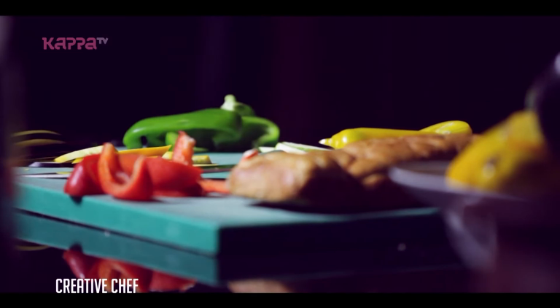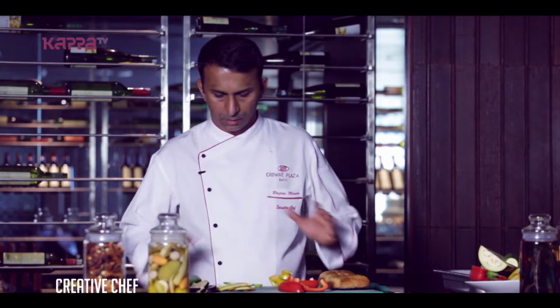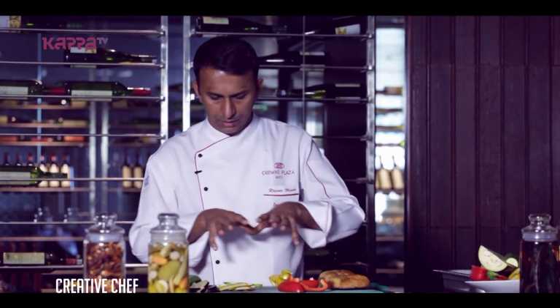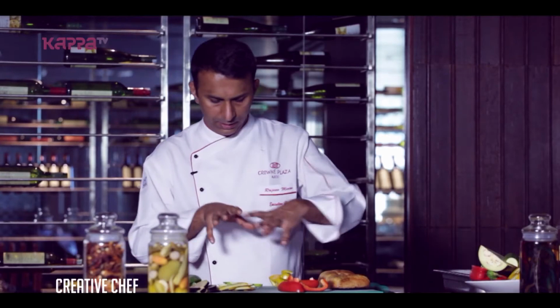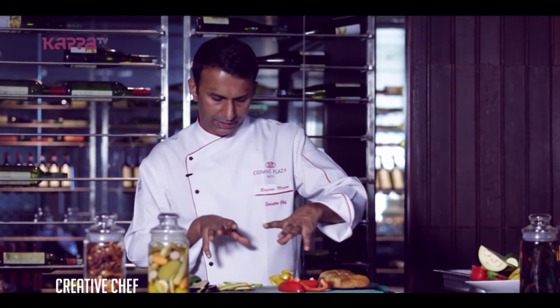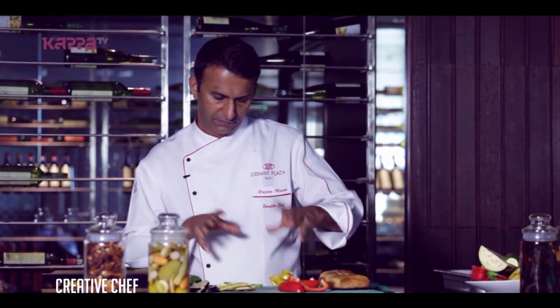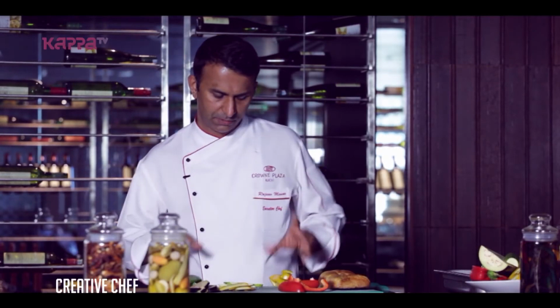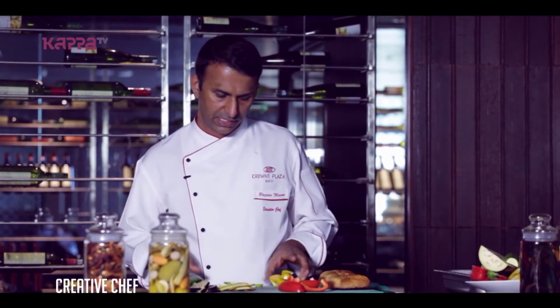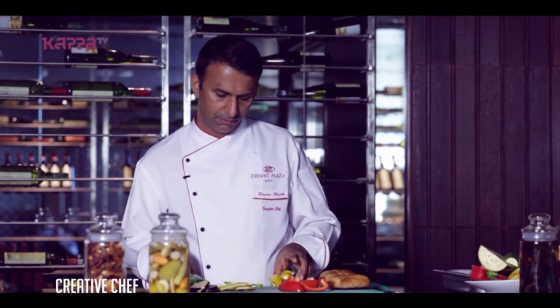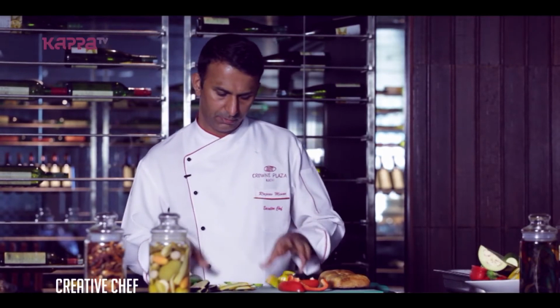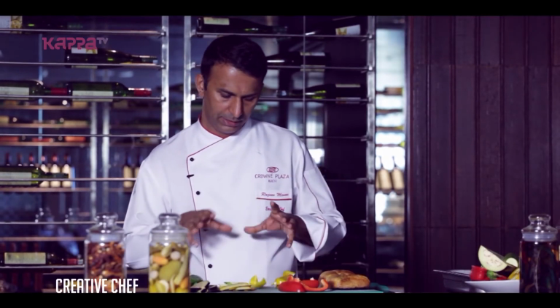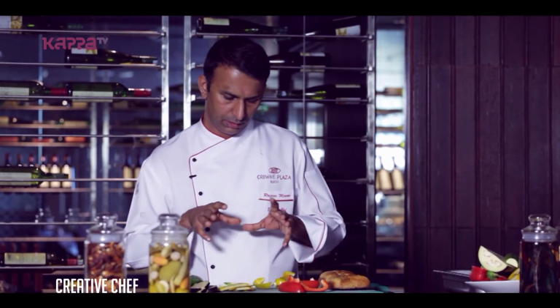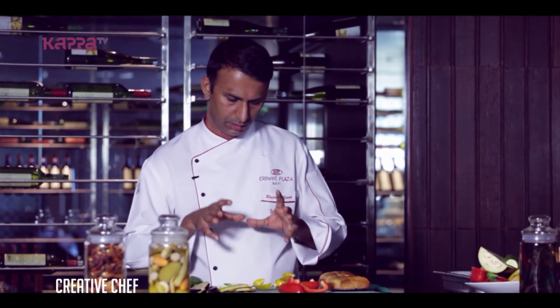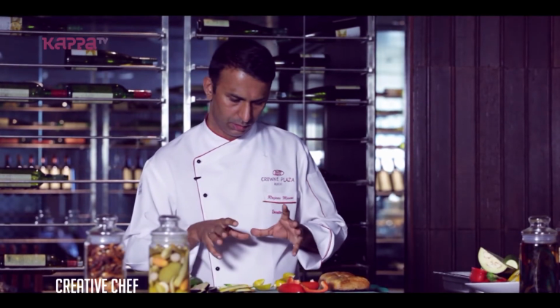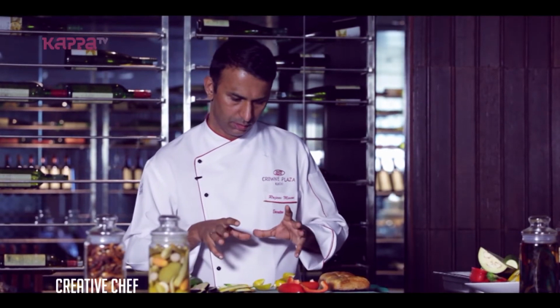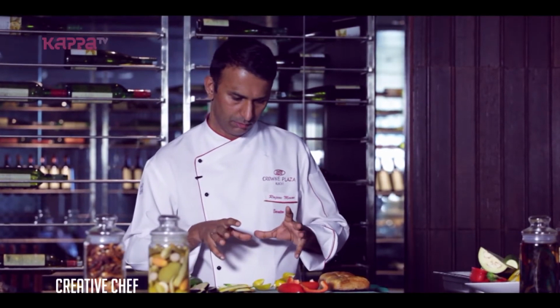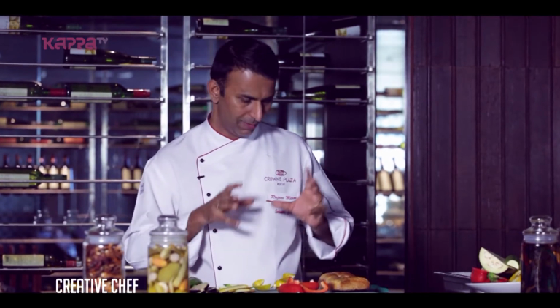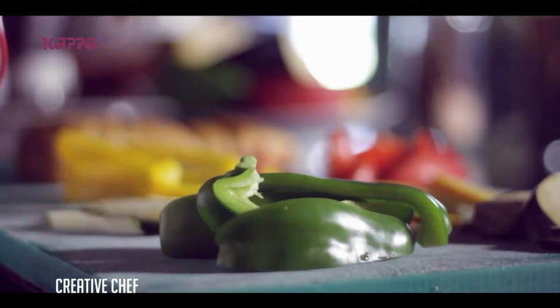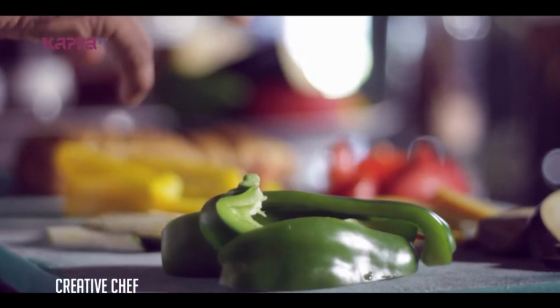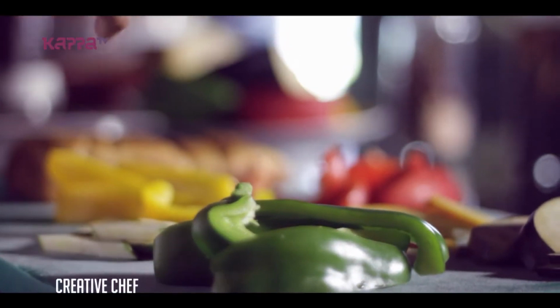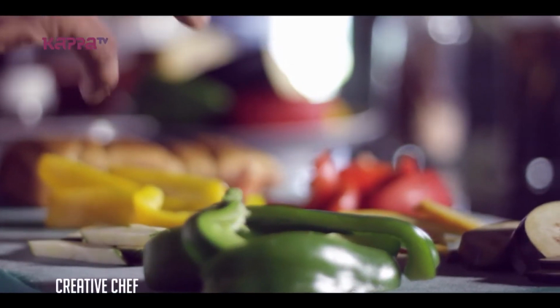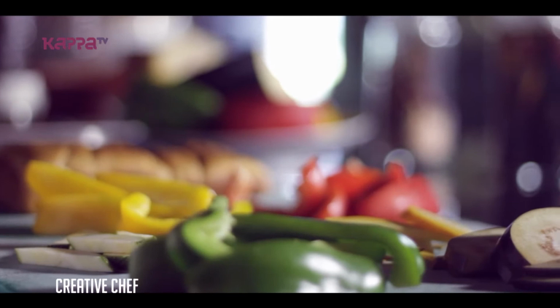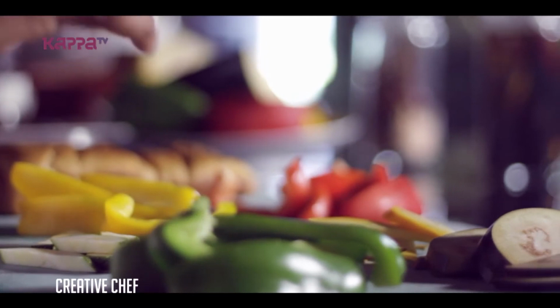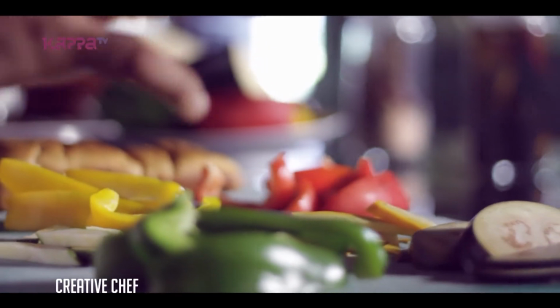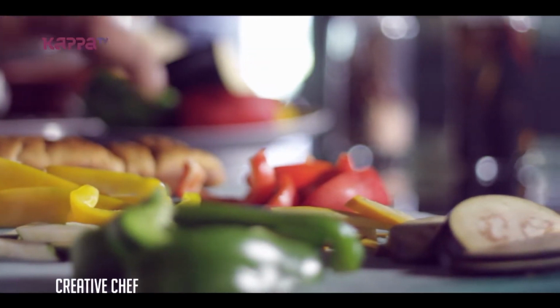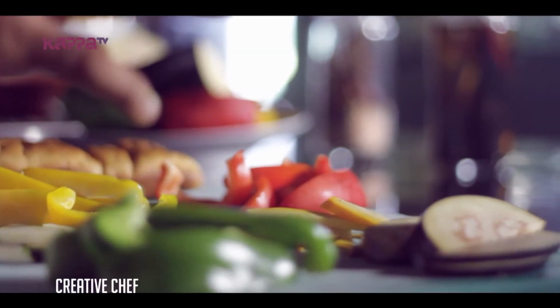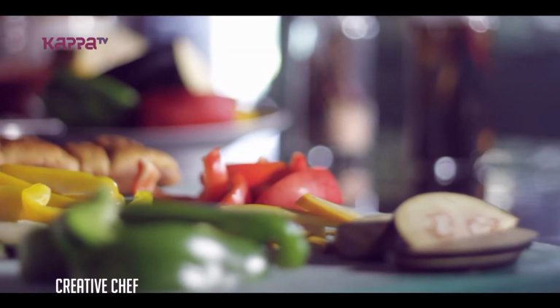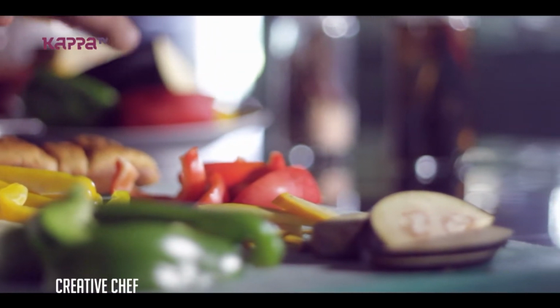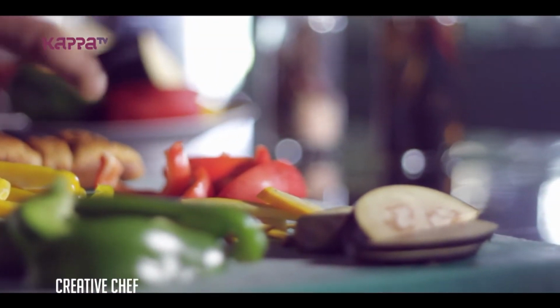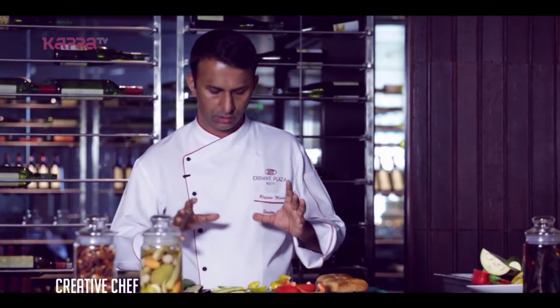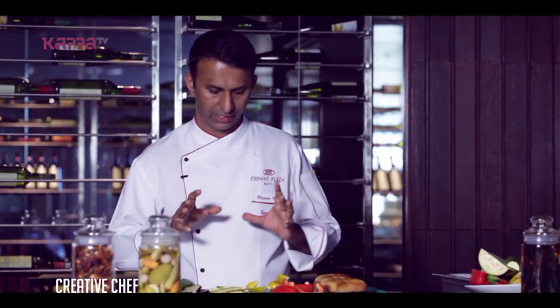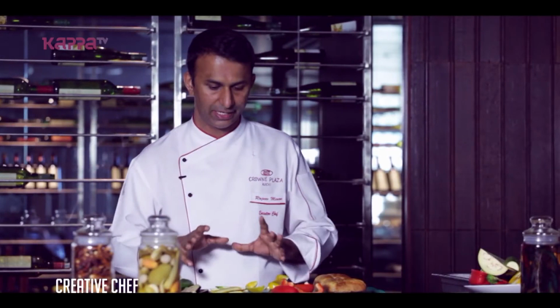When I cut the vegetables, I will marinate them with olive oil, salt, and pepper, and then I will grill it.